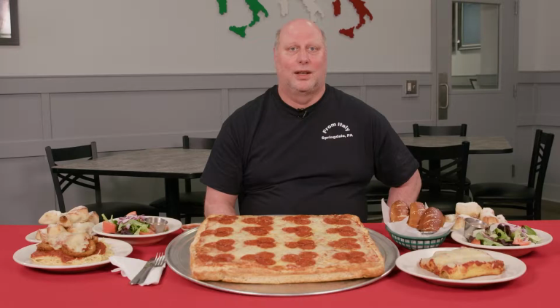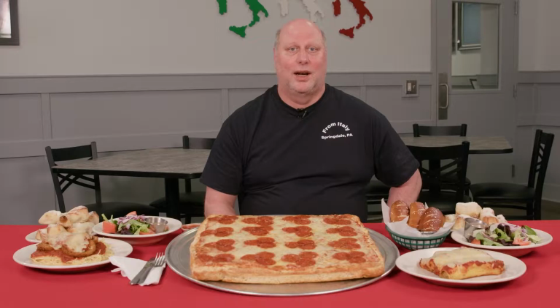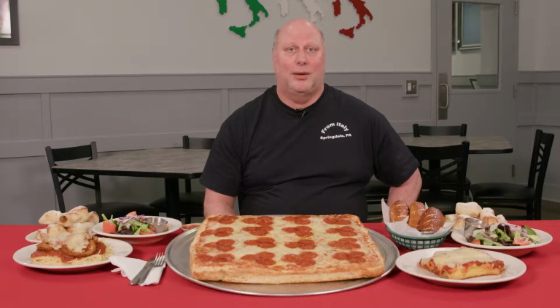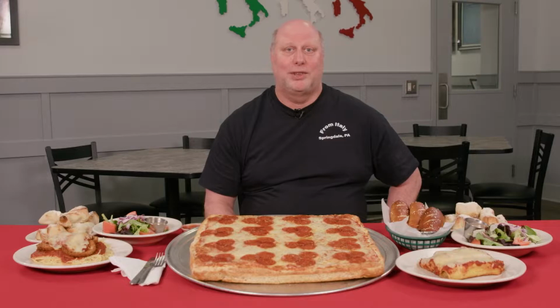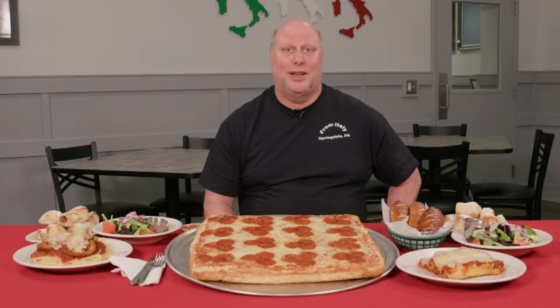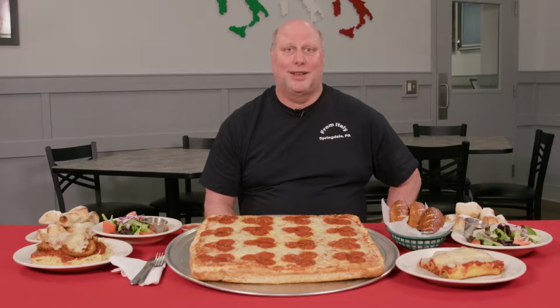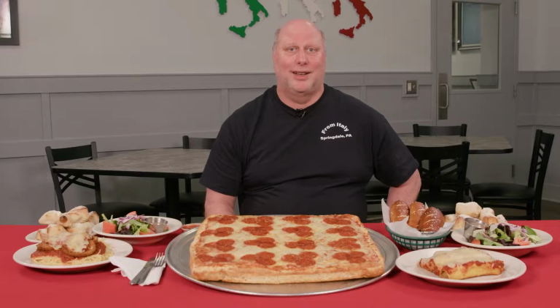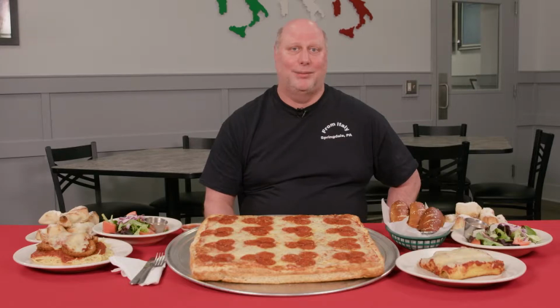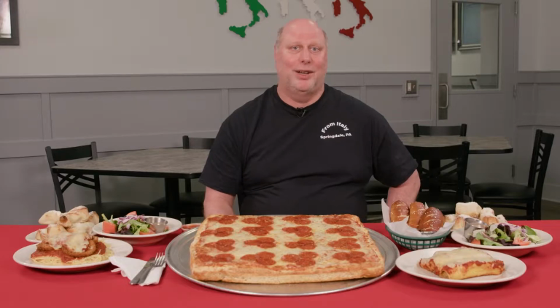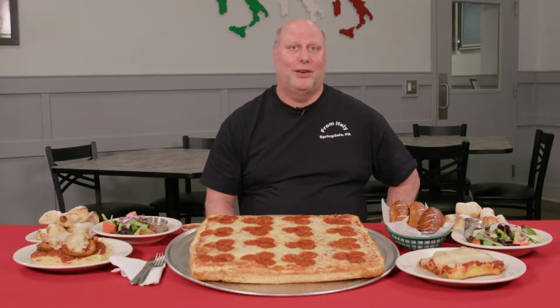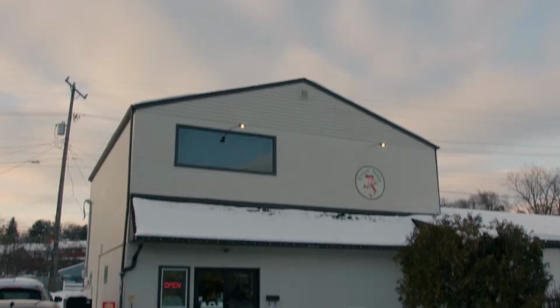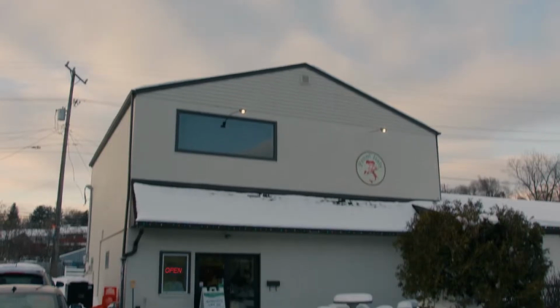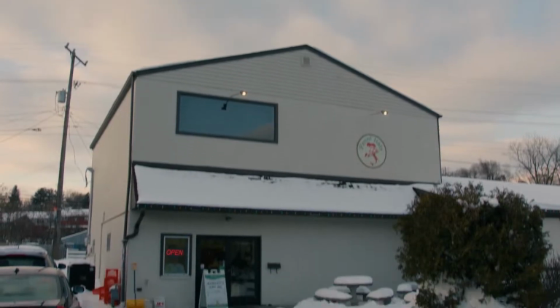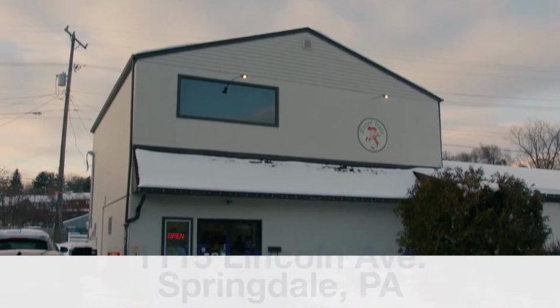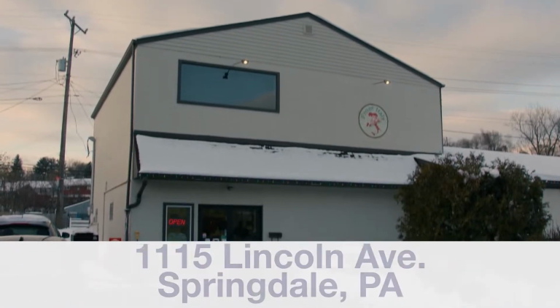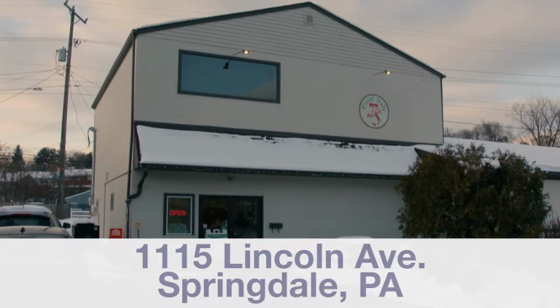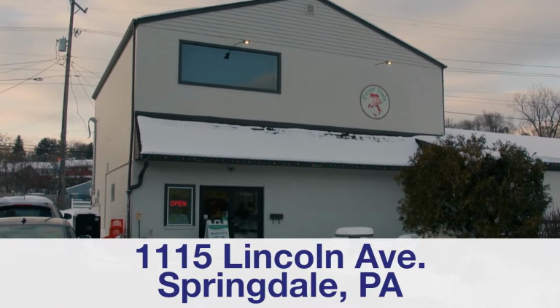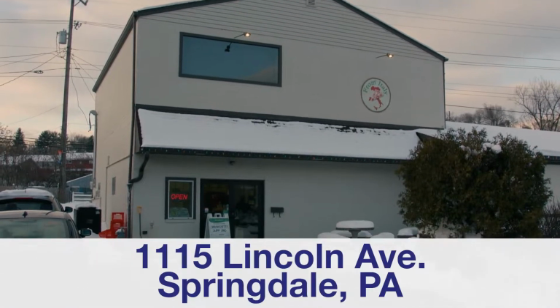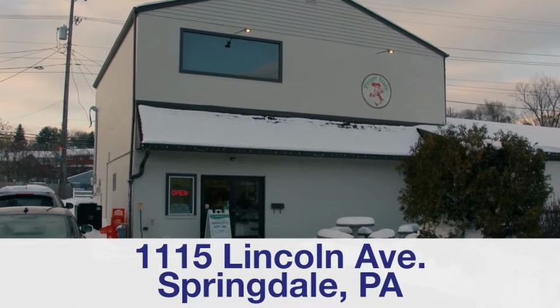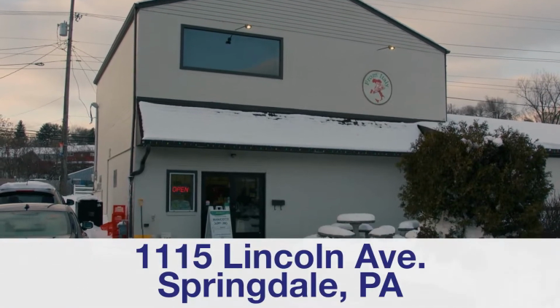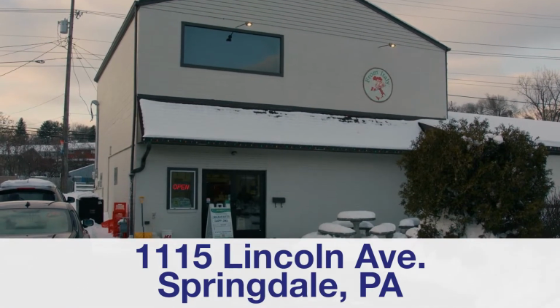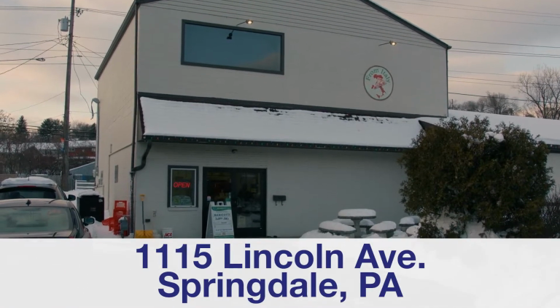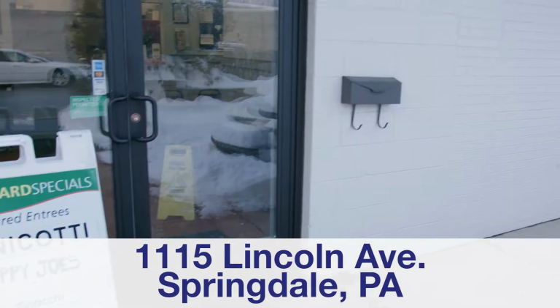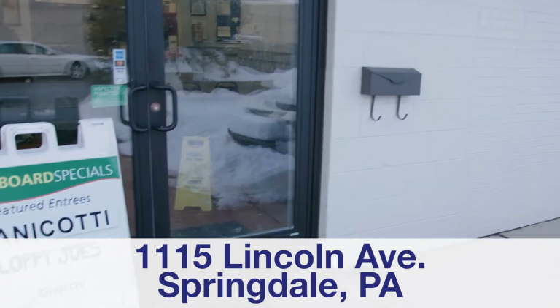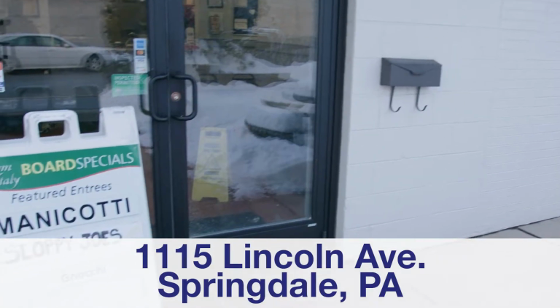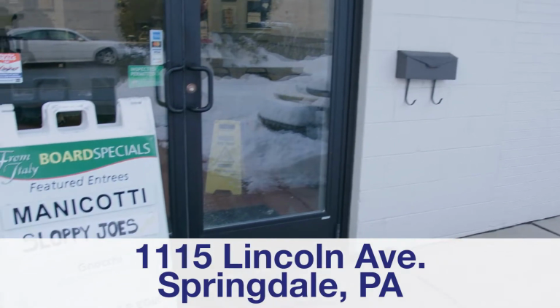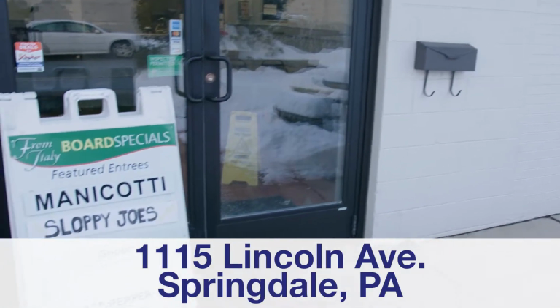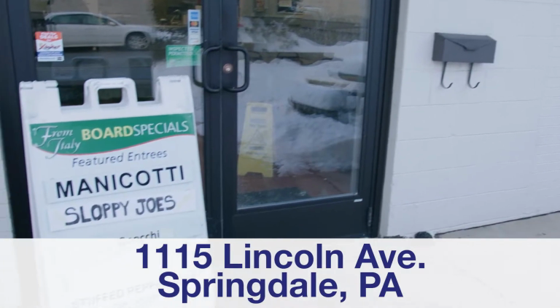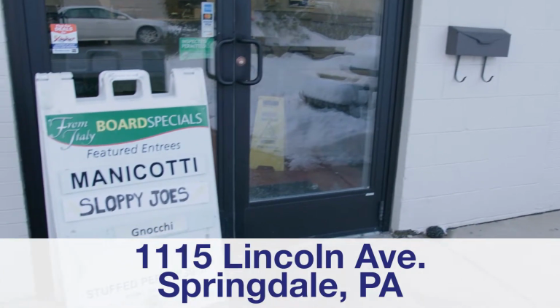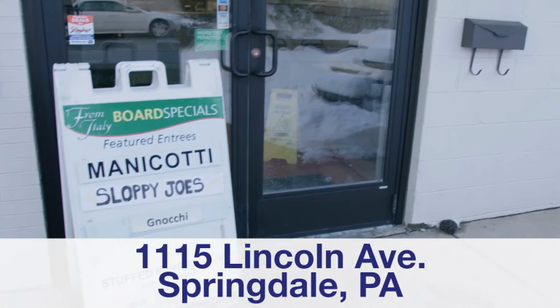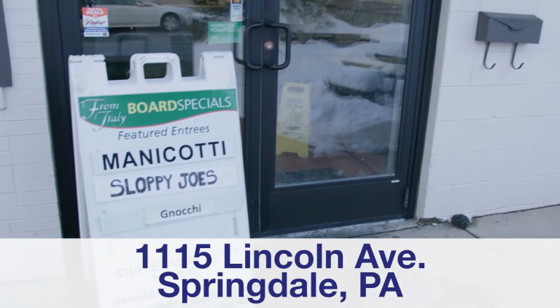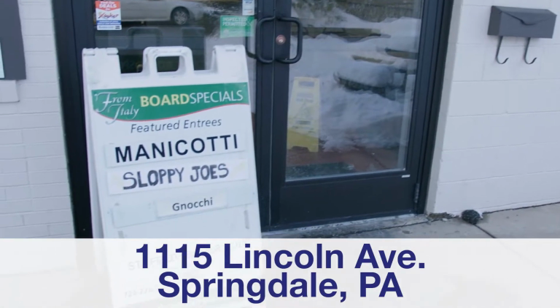I'm Chuck. I'm the owner of From Italy. We're known for our homemade, from-scratch cooking.